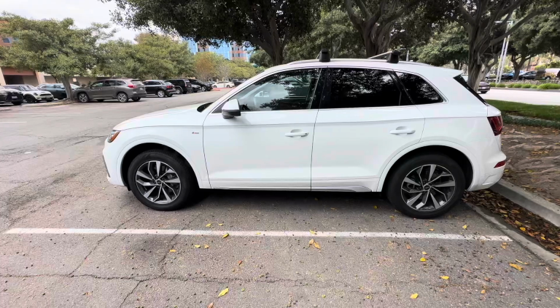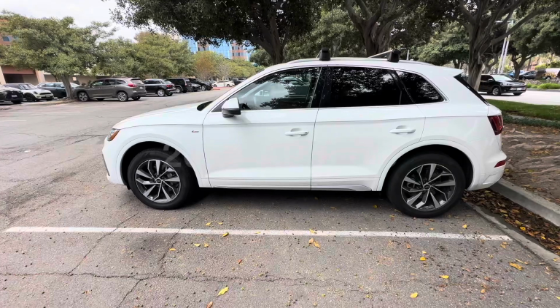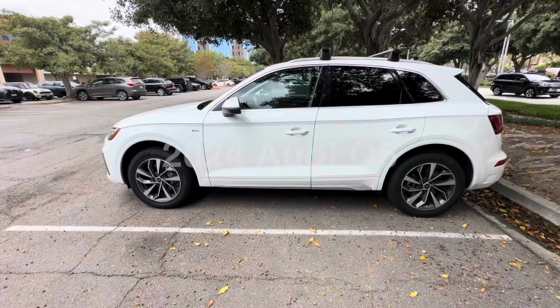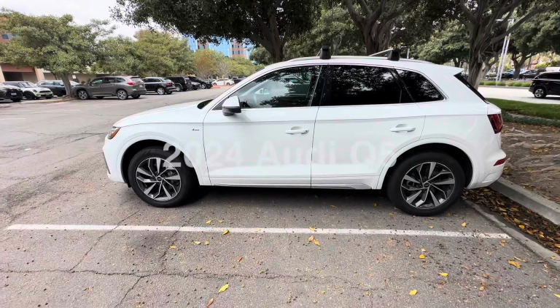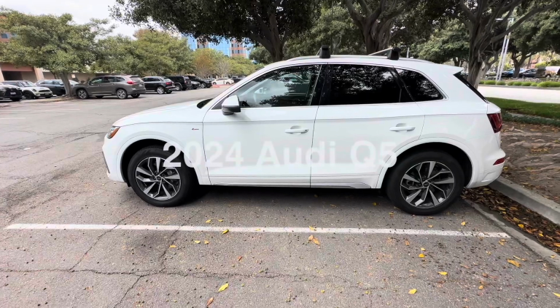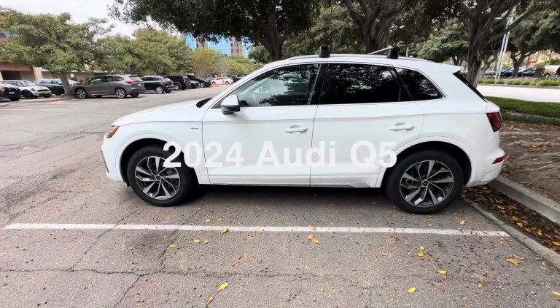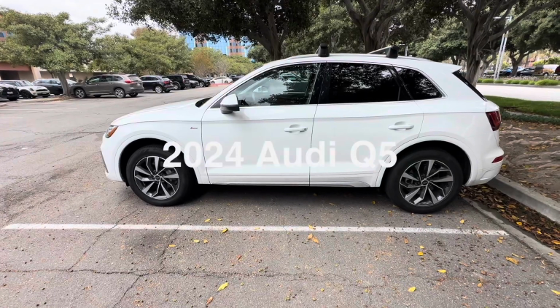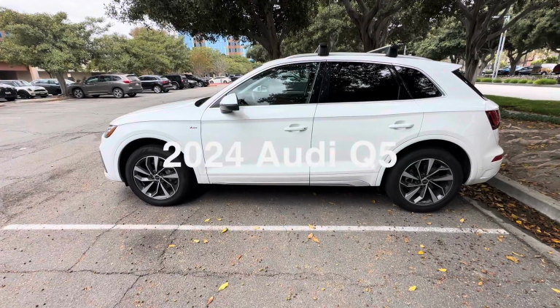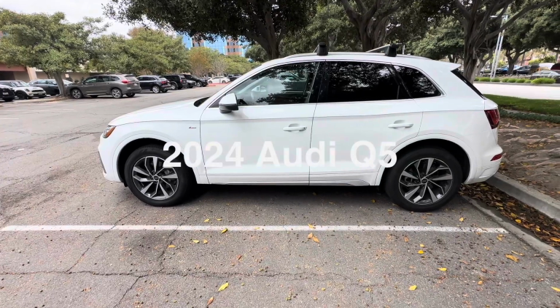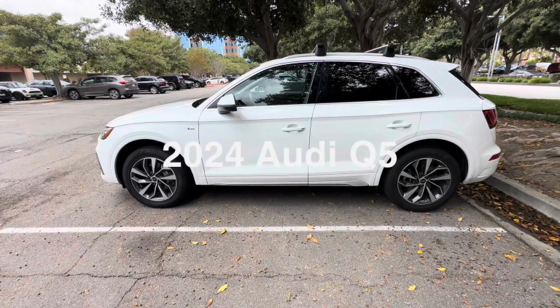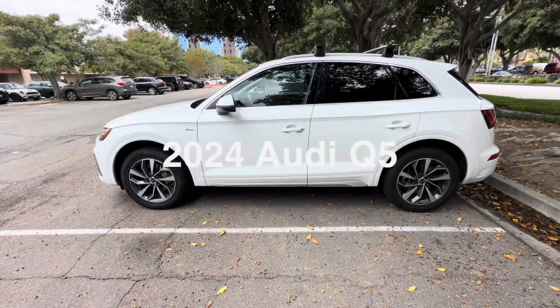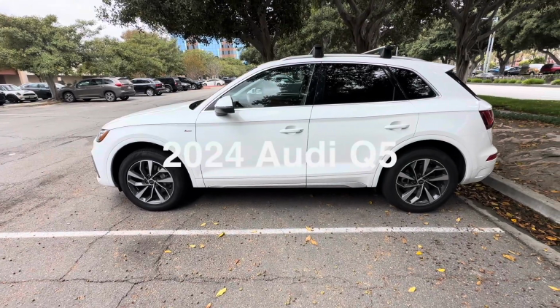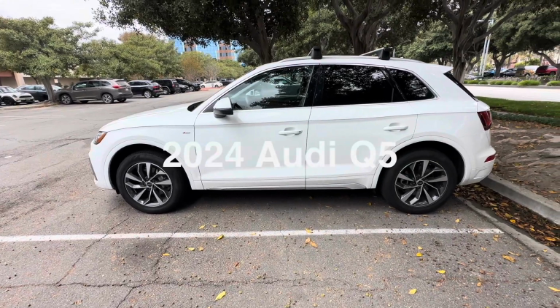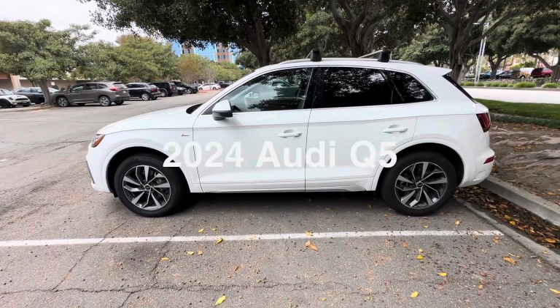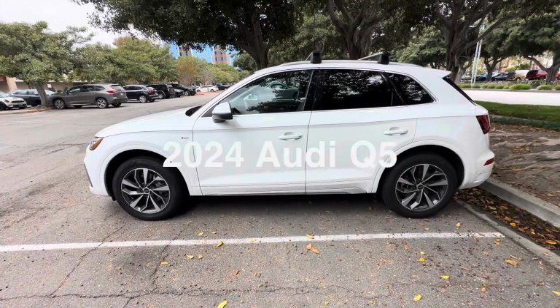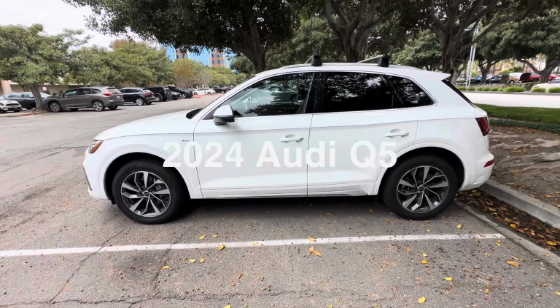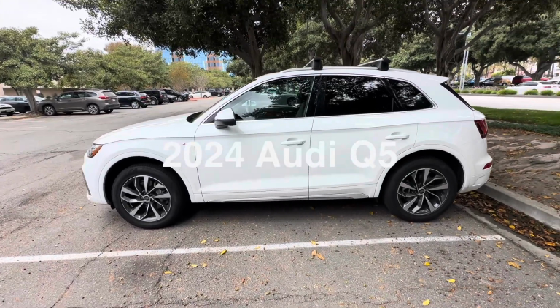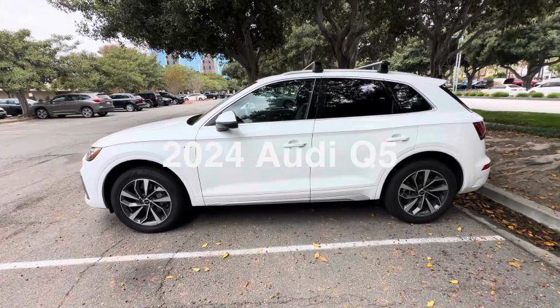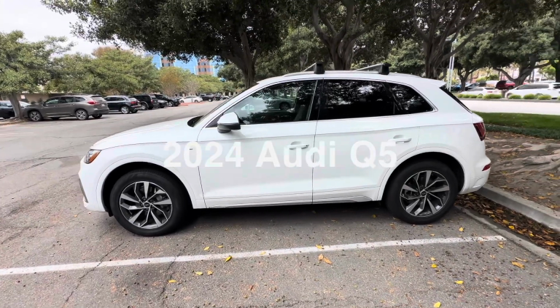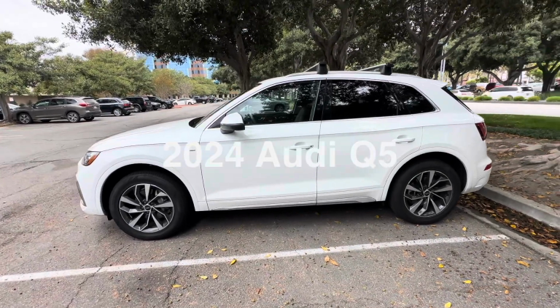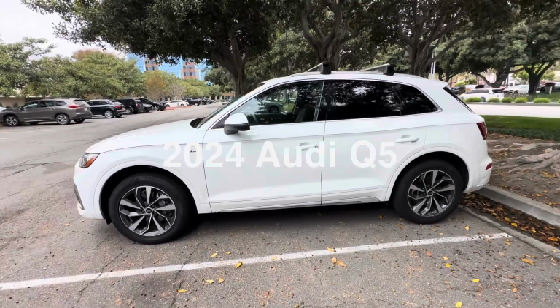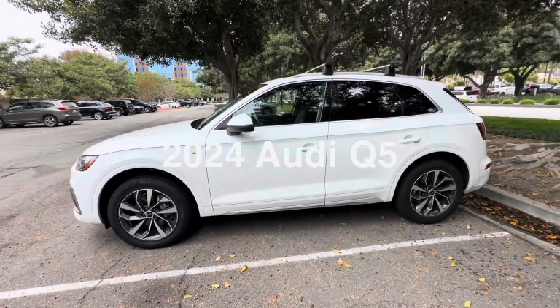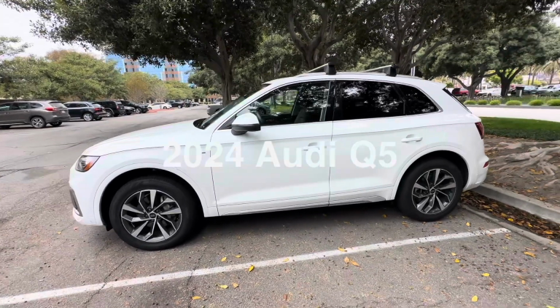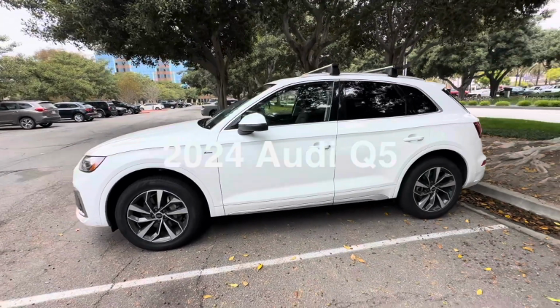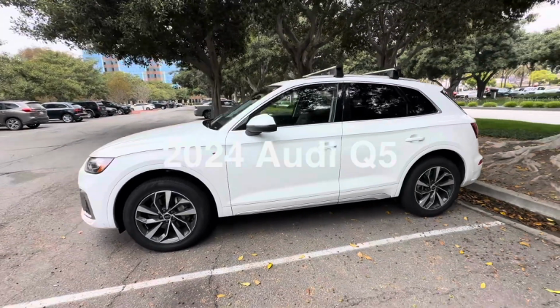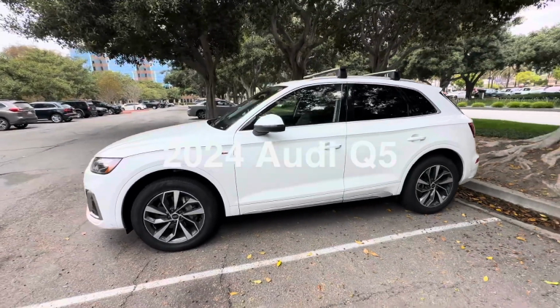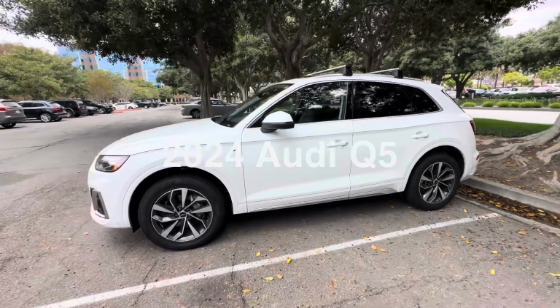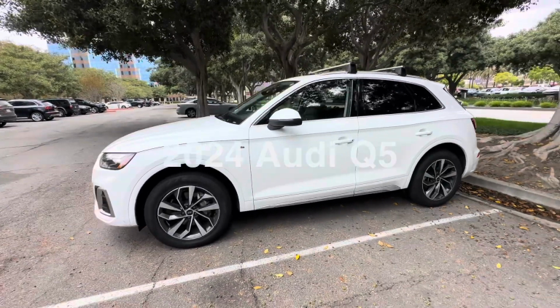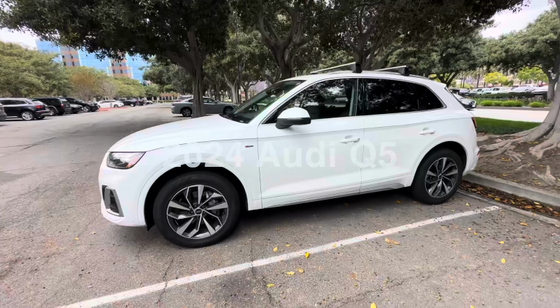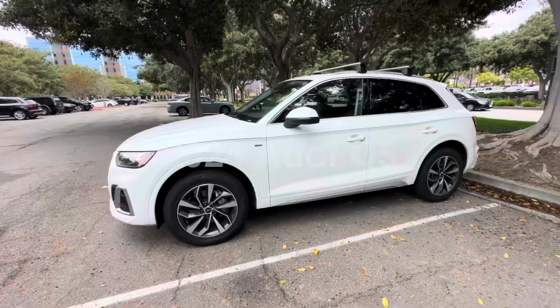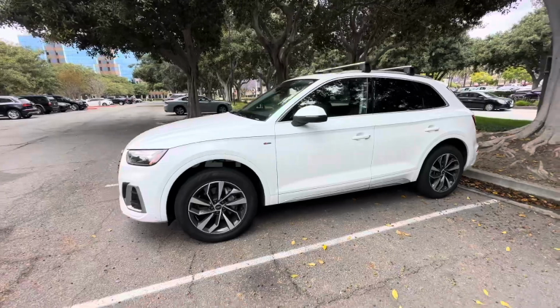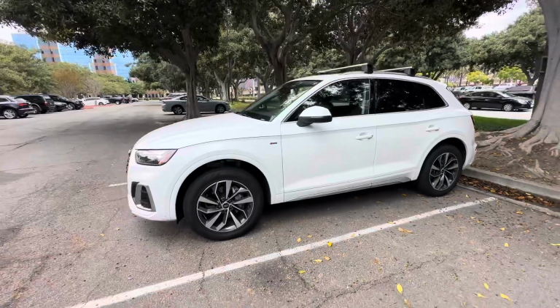Welcome to Spoken Reviews, home of the Spoken Reviews. Today we will be reviewing a 2024 Audi Q5.